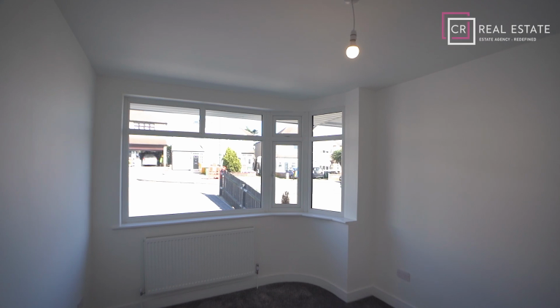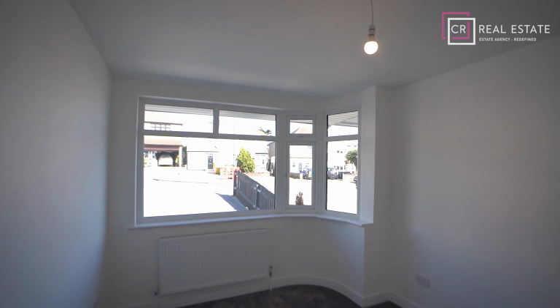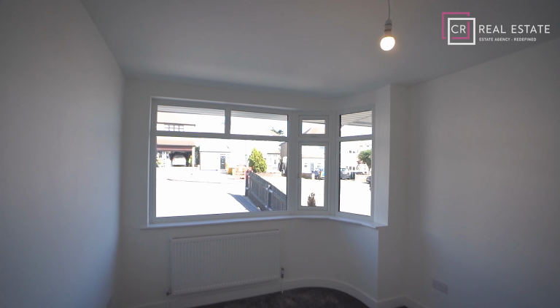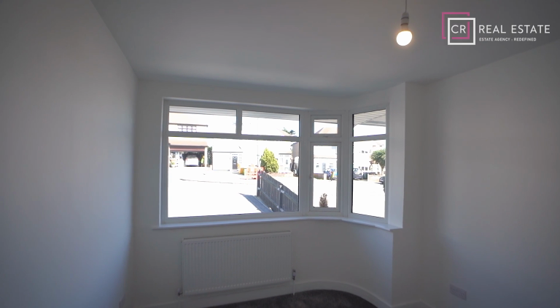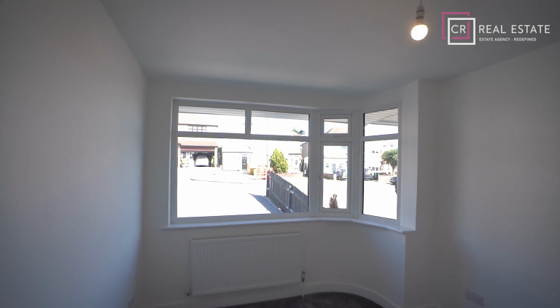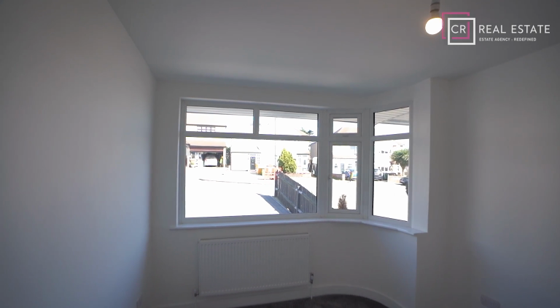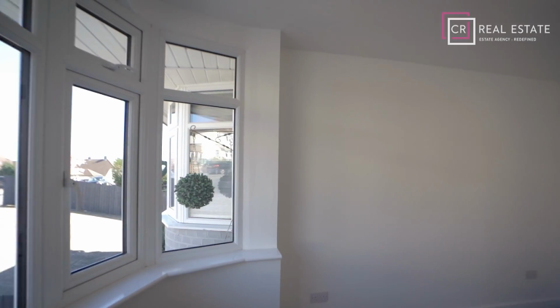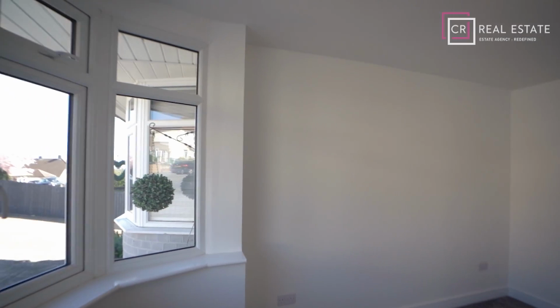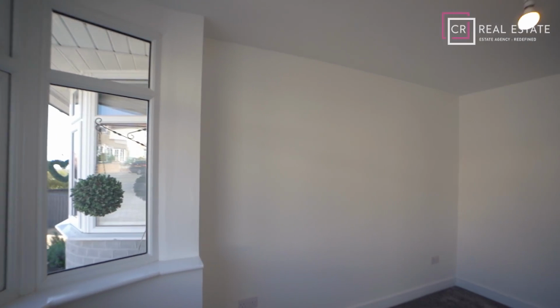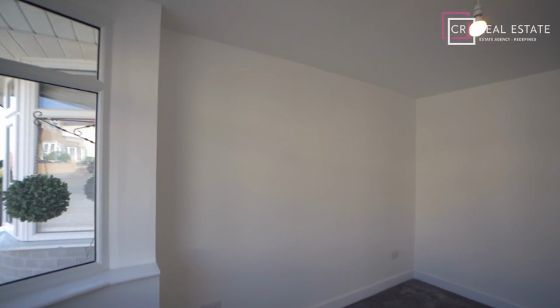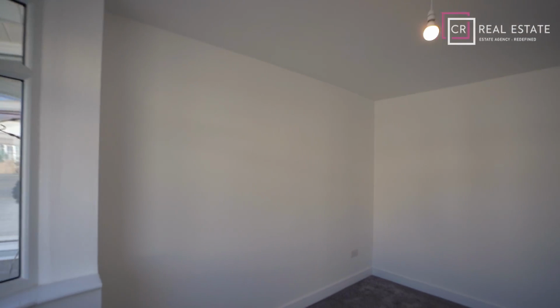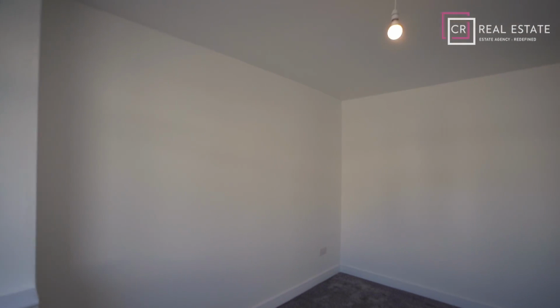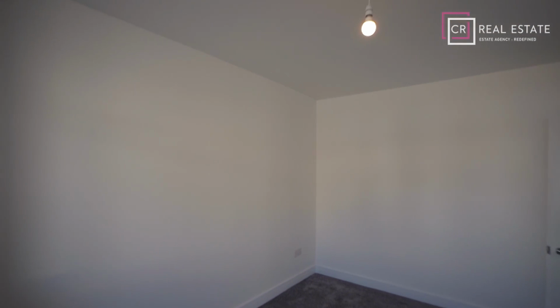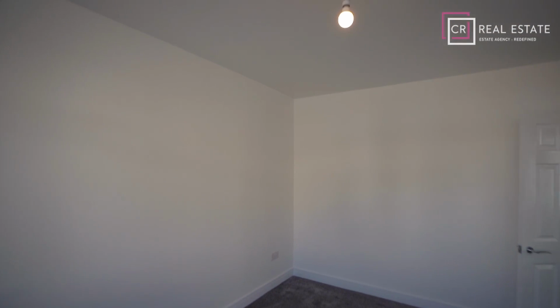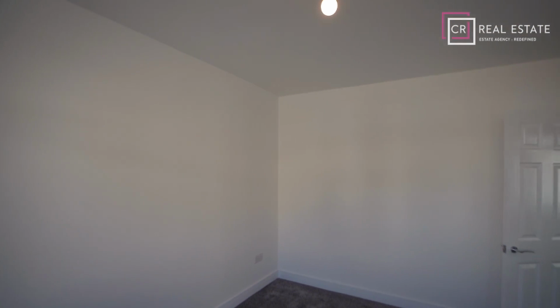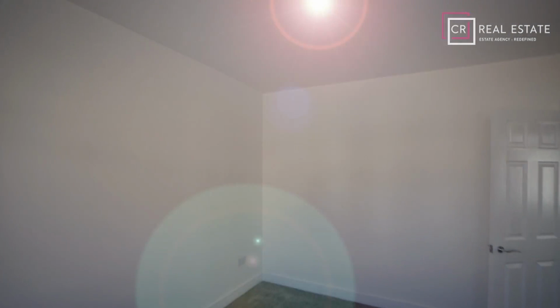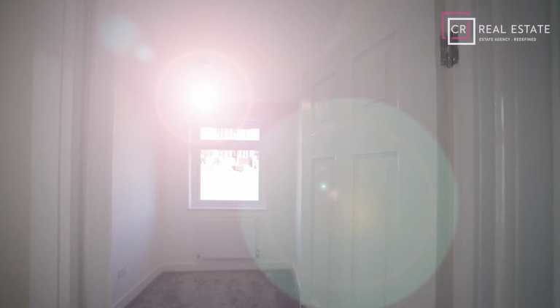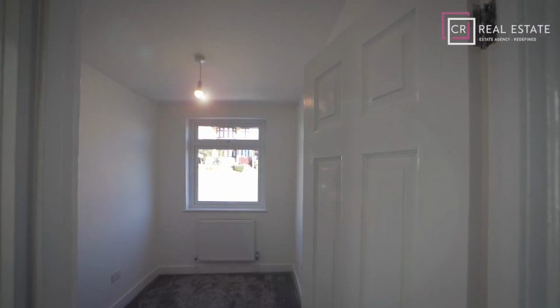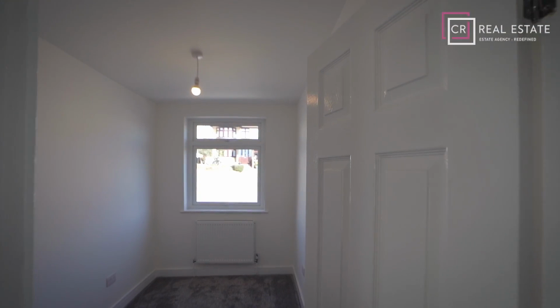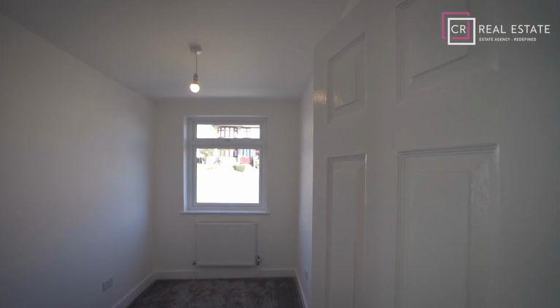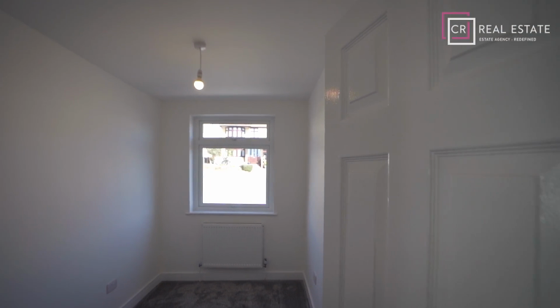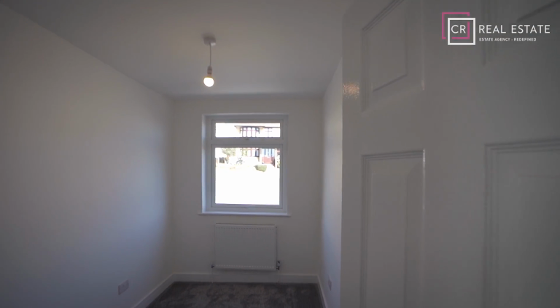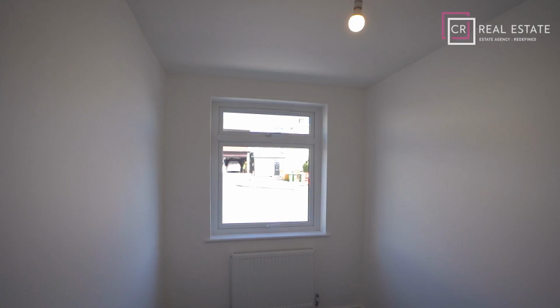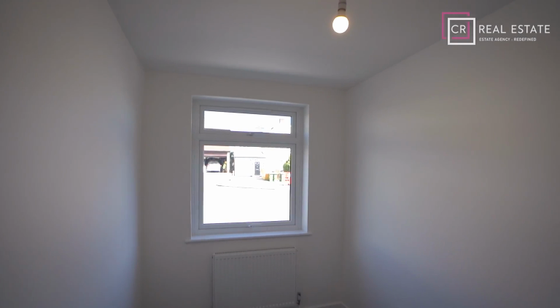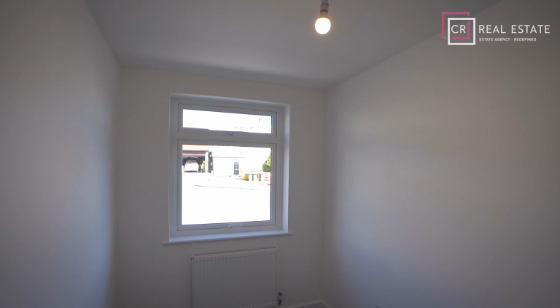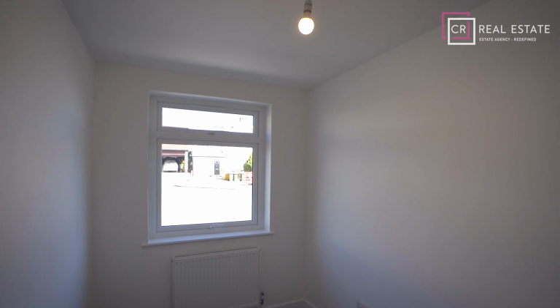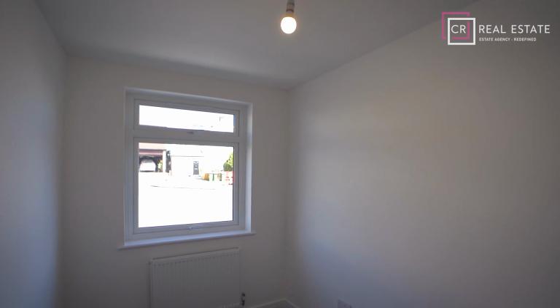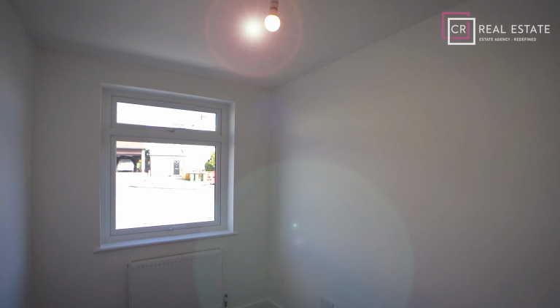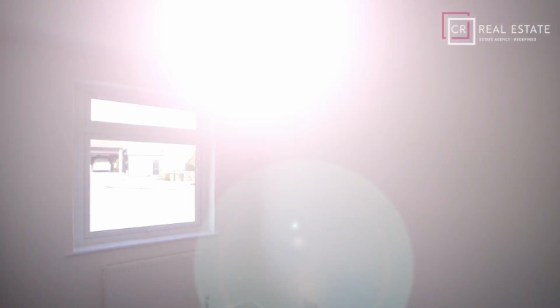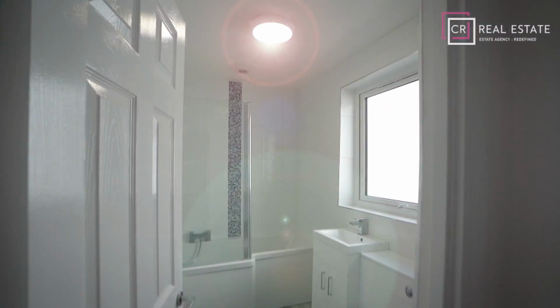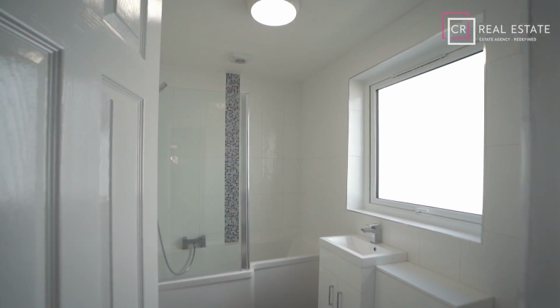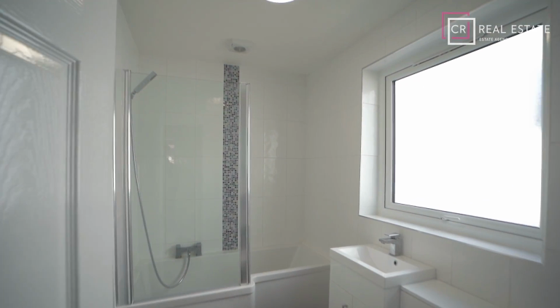Situated within walking distance to Barnhurst Station on one of the sought-after ABC roads, this home is beautifully finished to a high standard throughout.